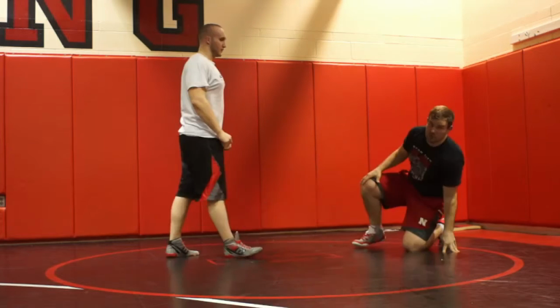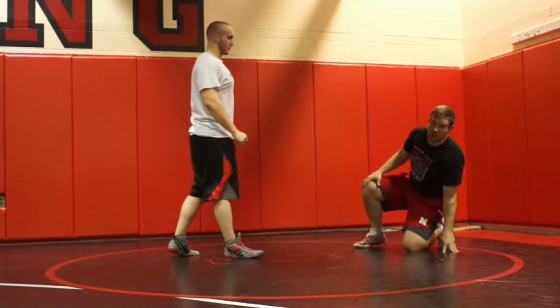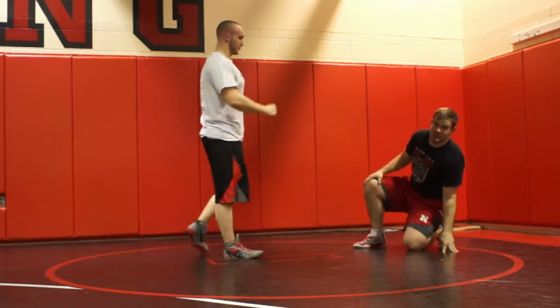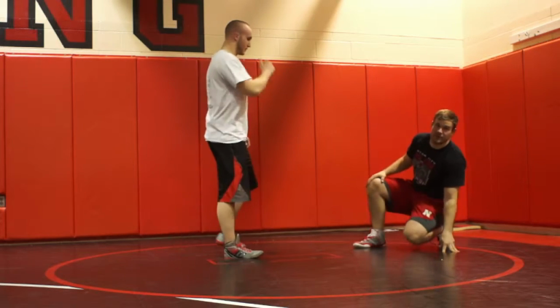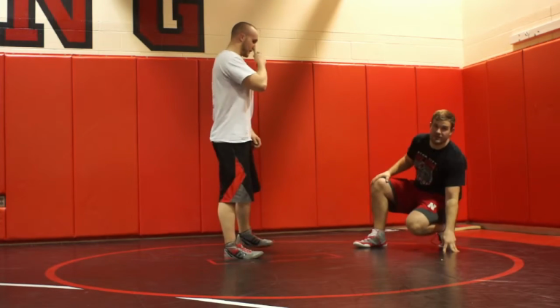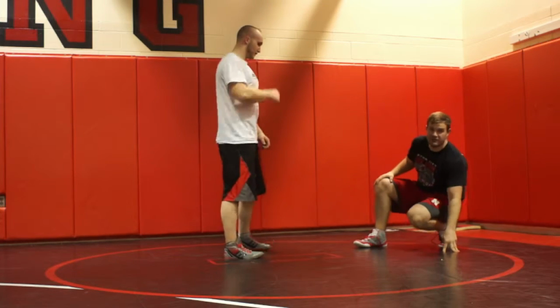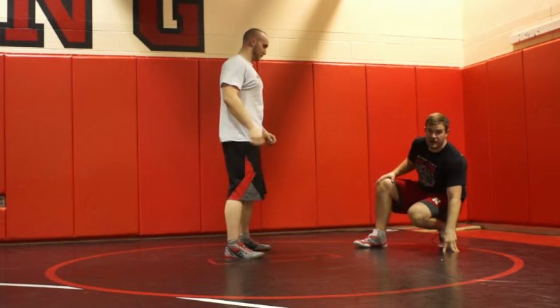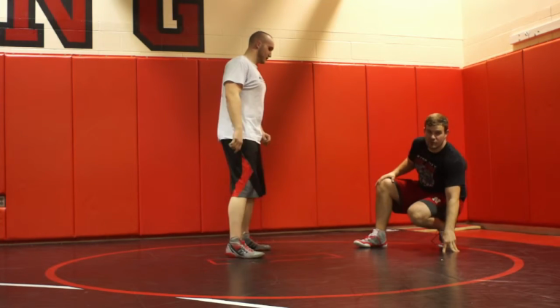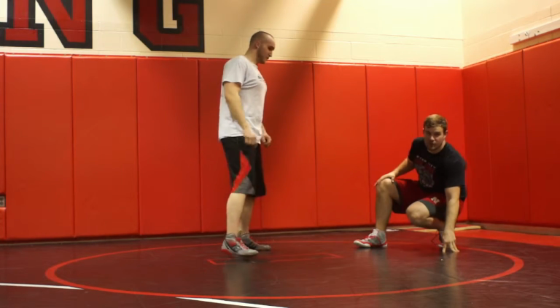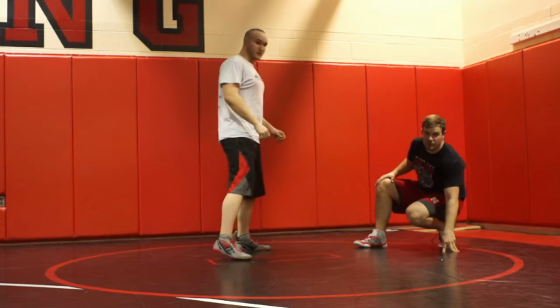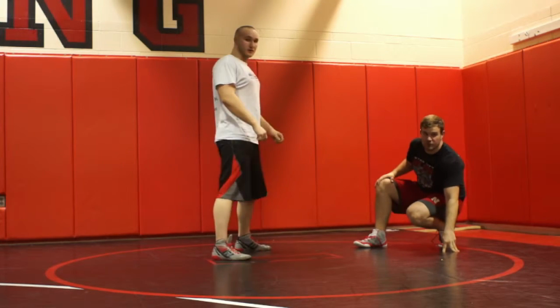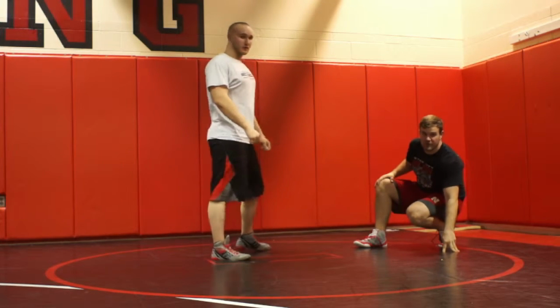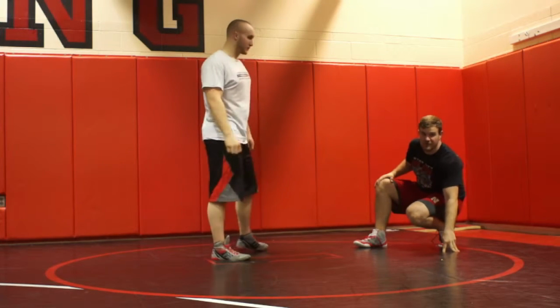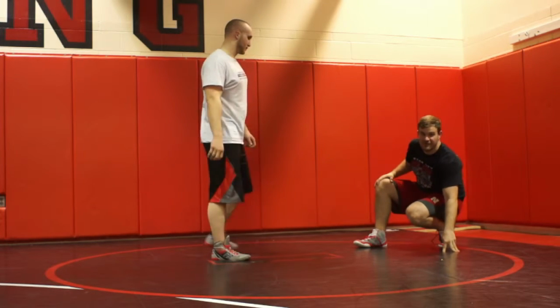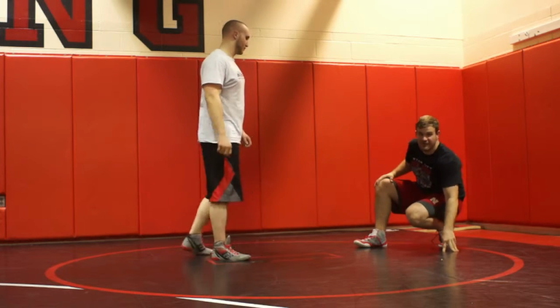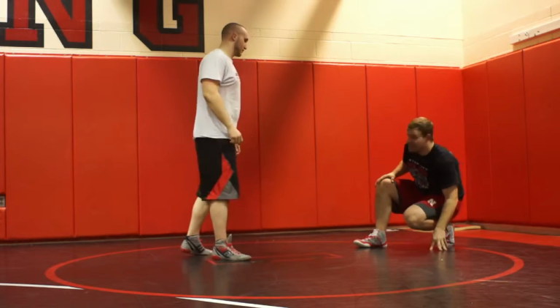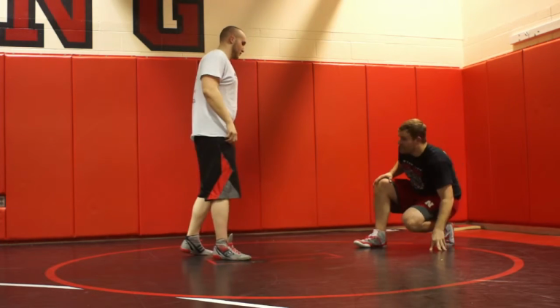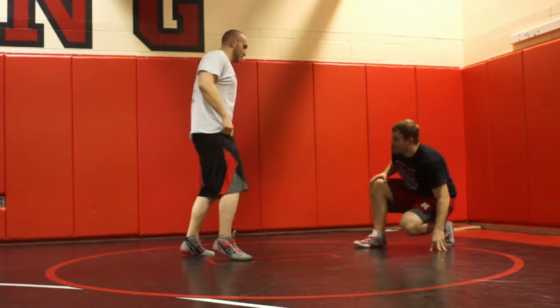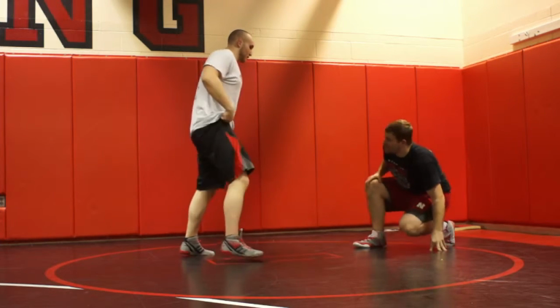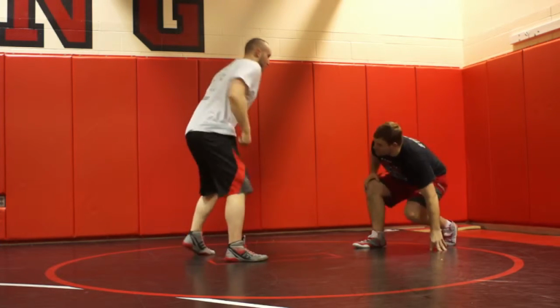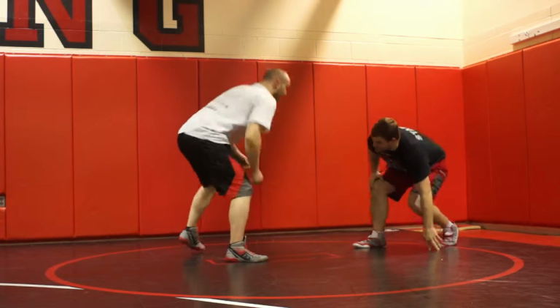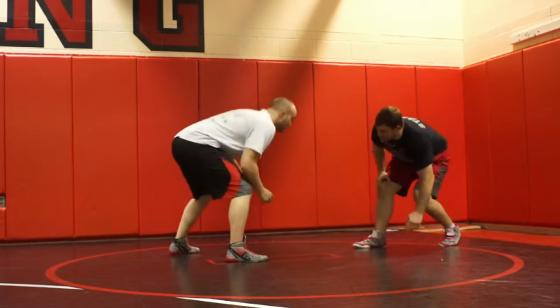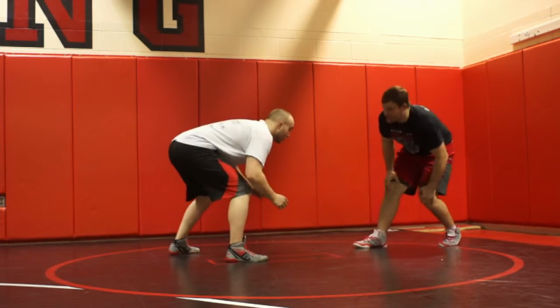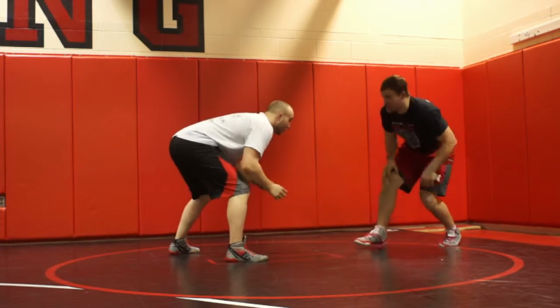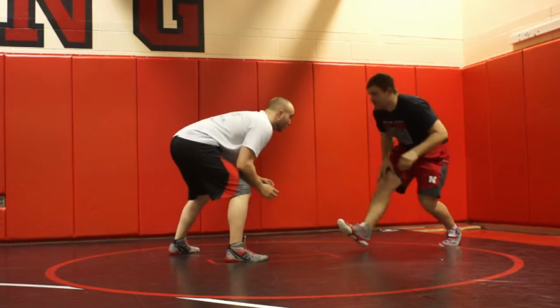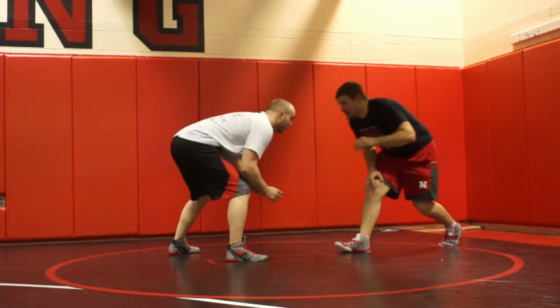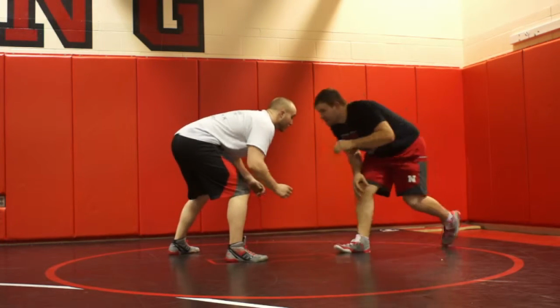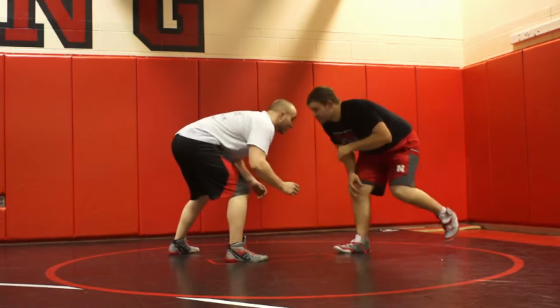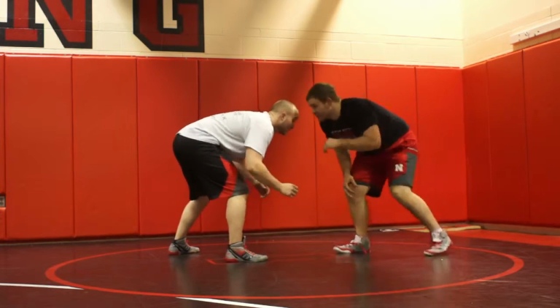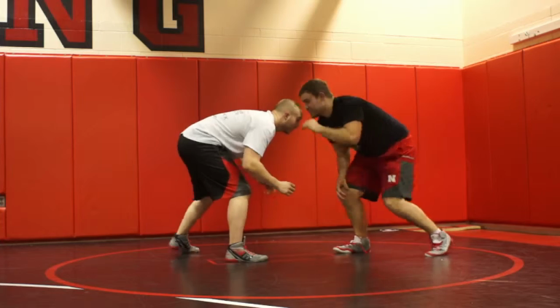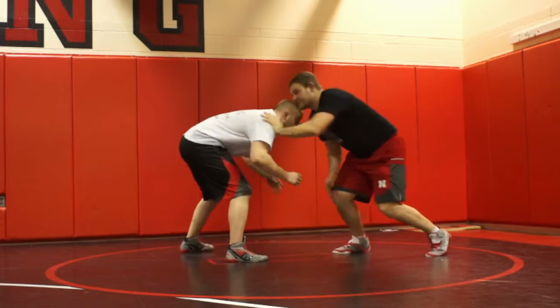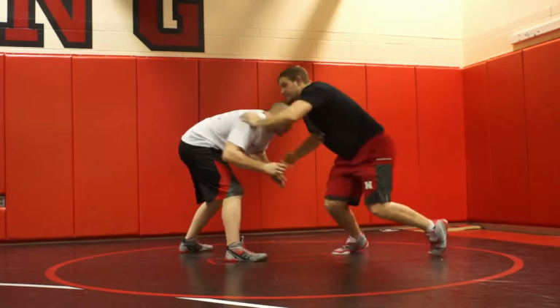One more time at real speed — we'll go real speed real quick.